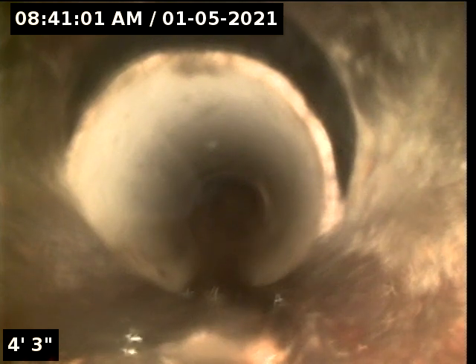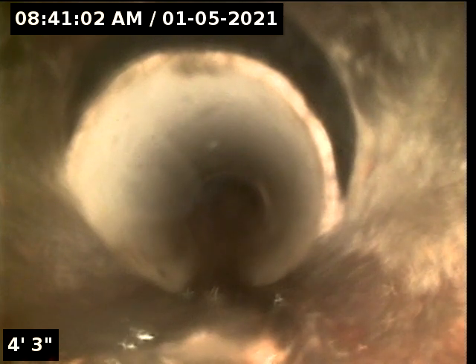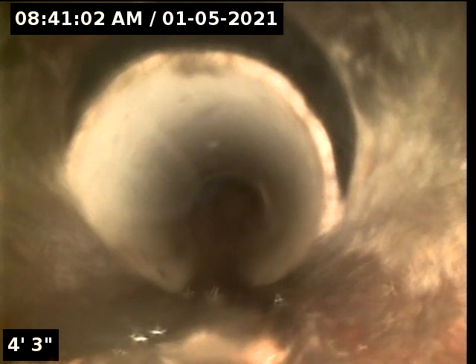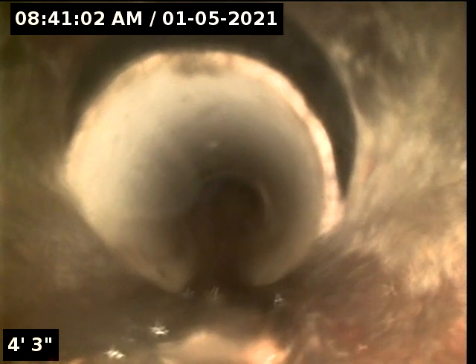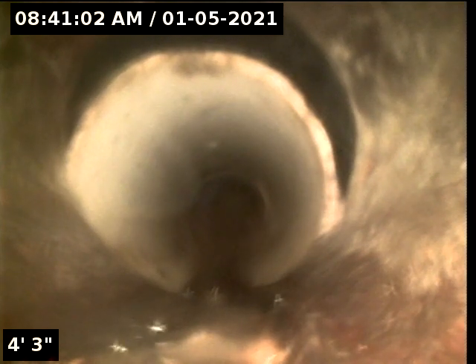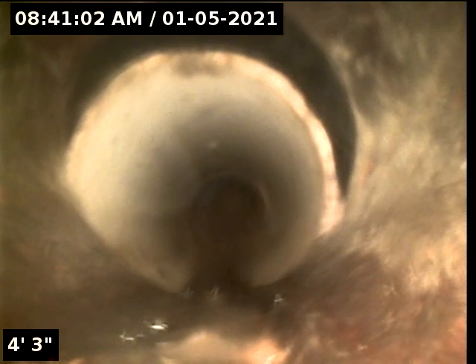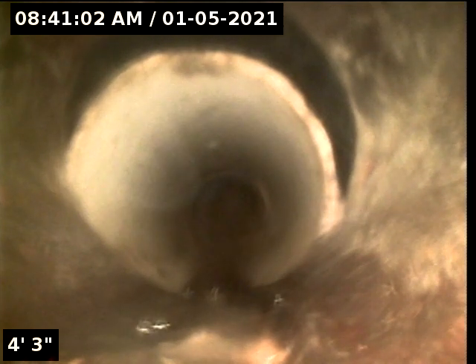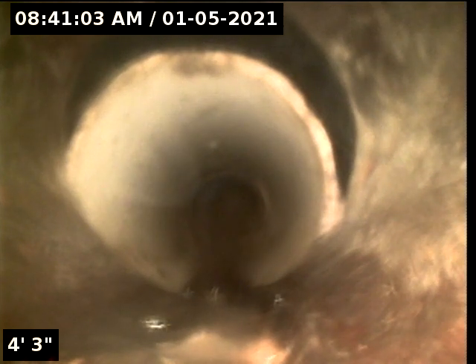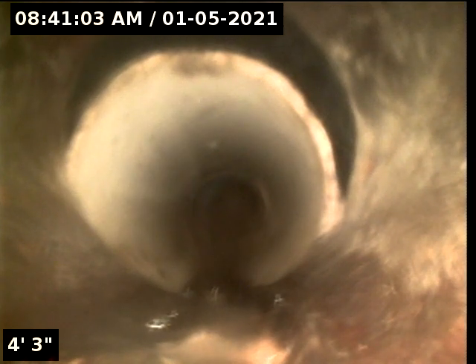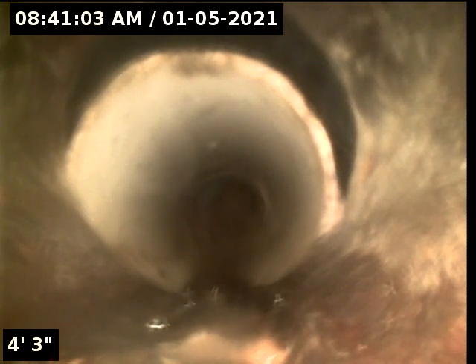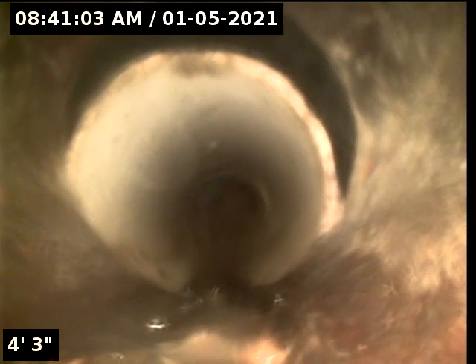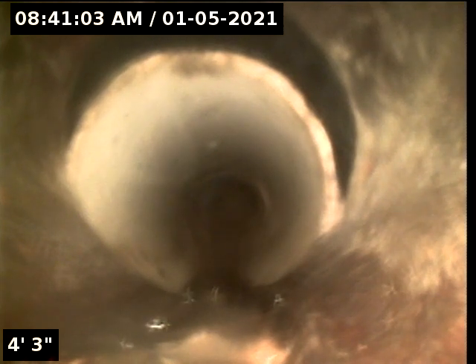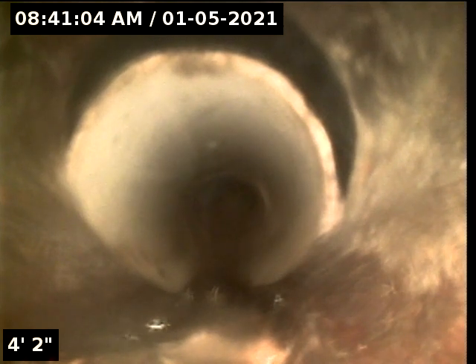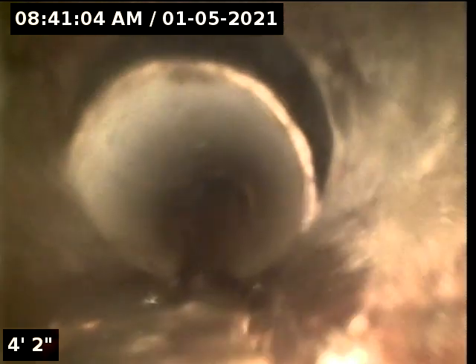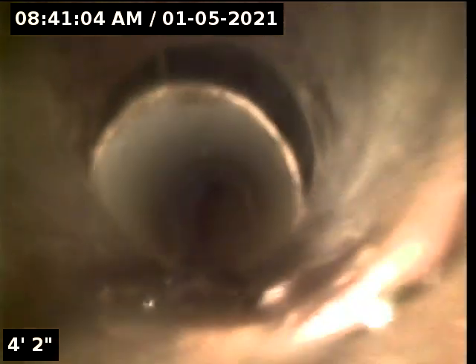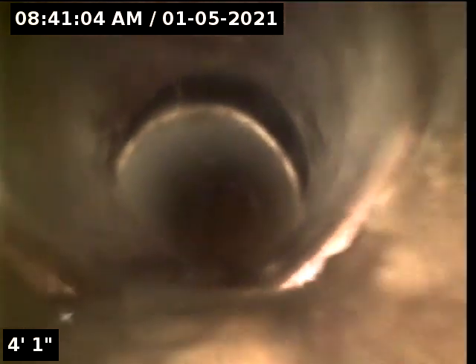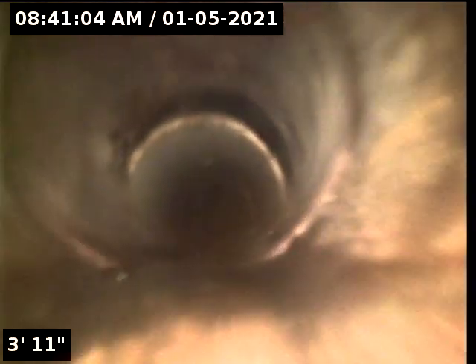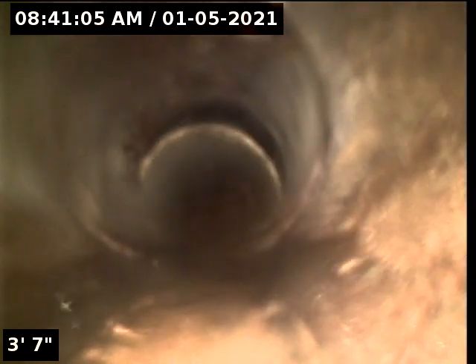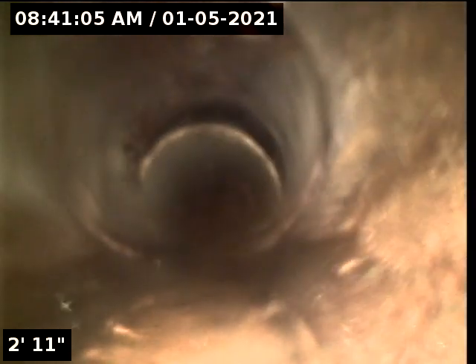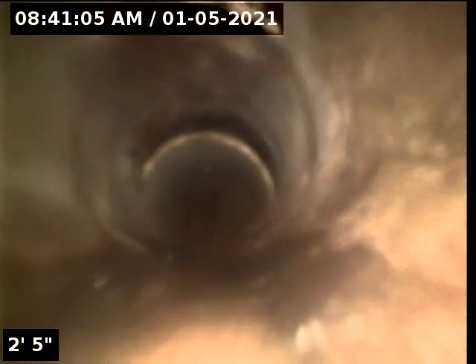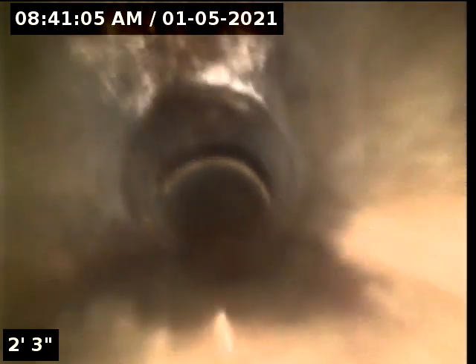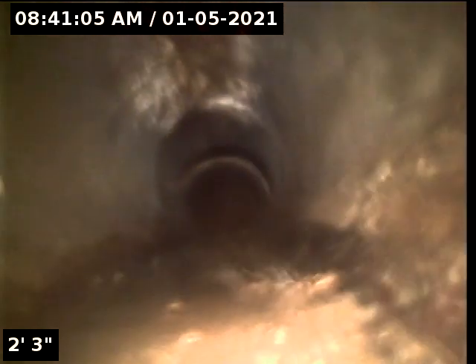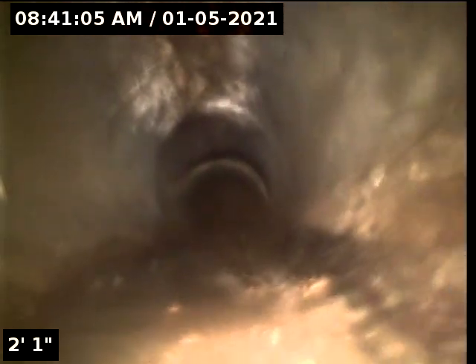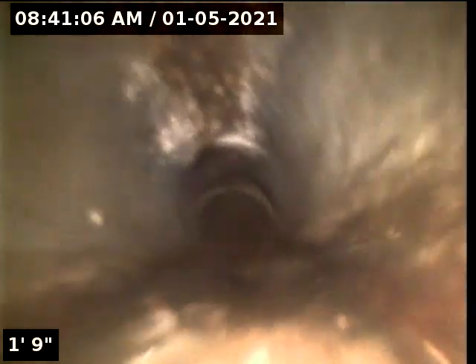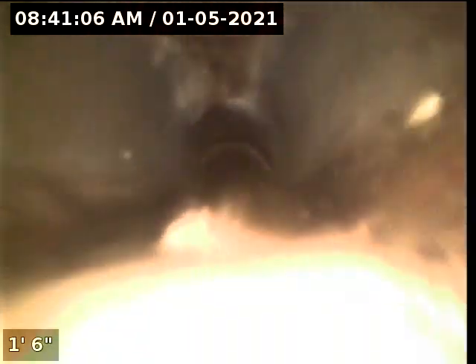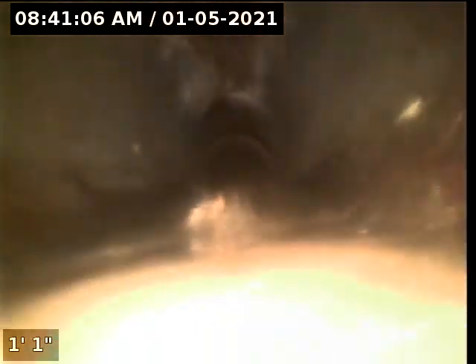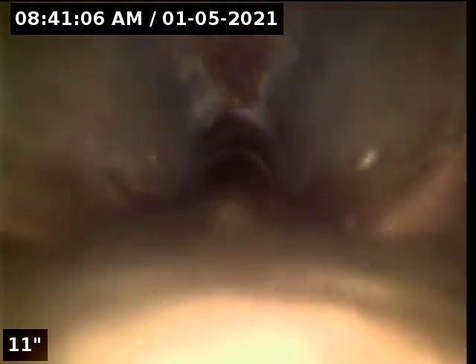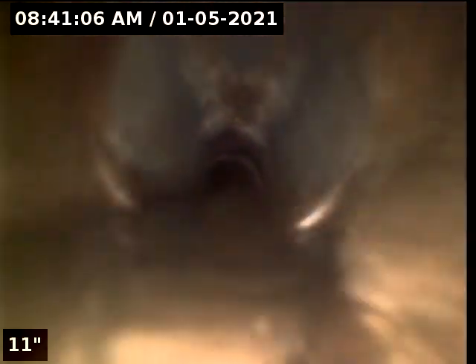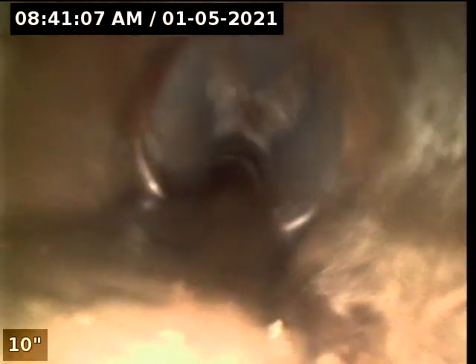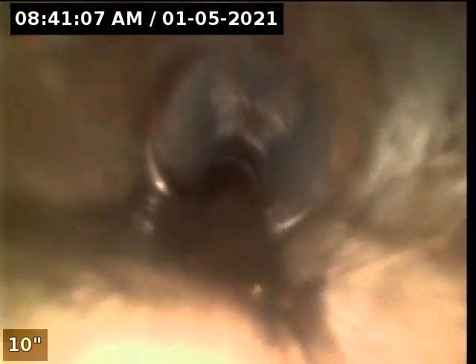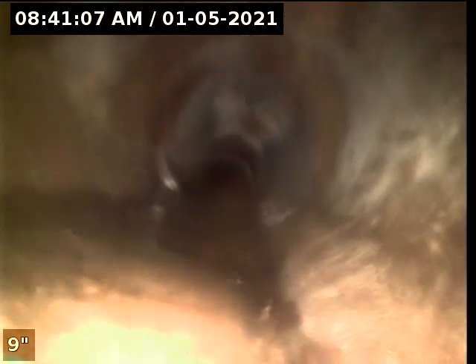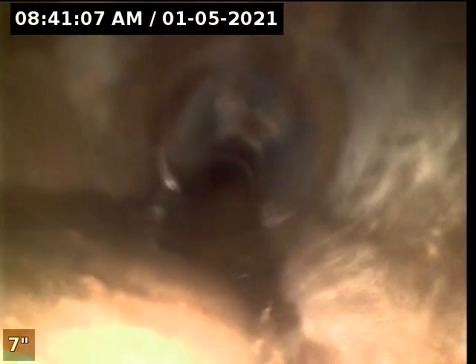You can see the separation in the piping is starting to settle right there. Pulling back, this is clay tile.